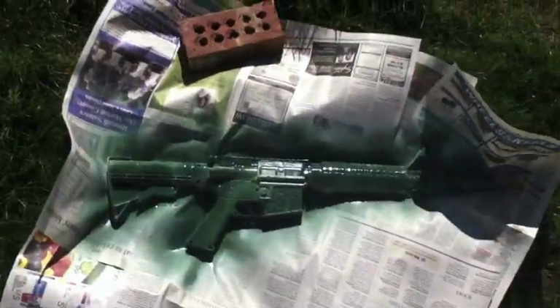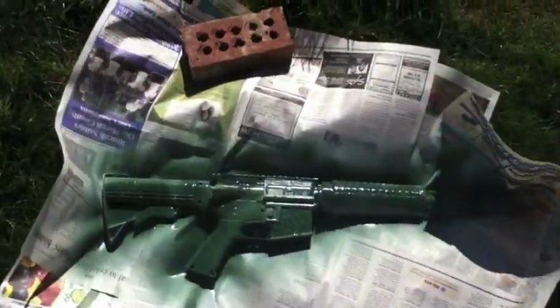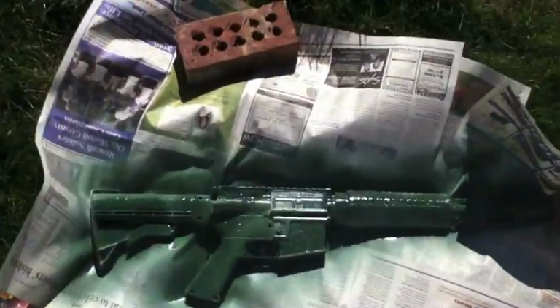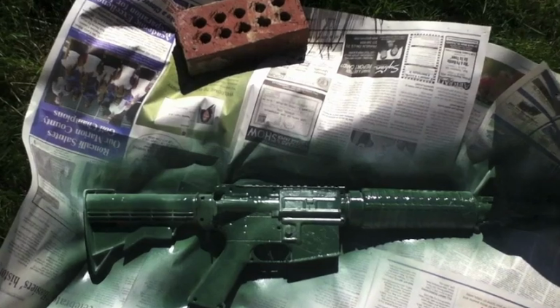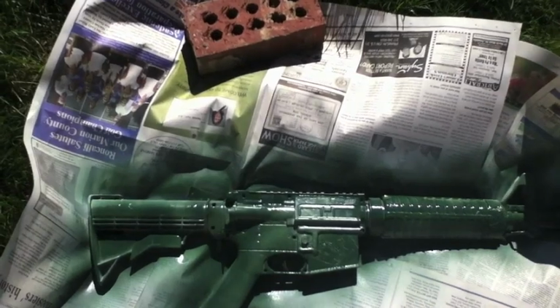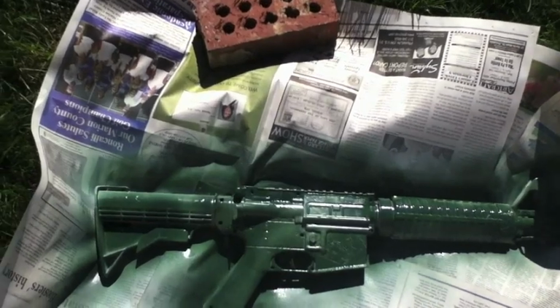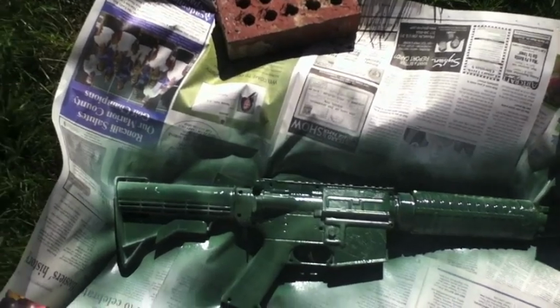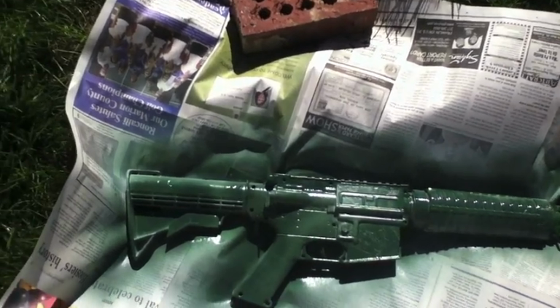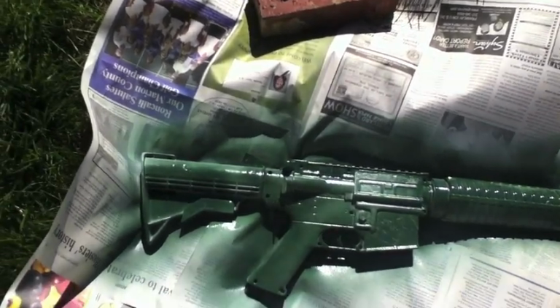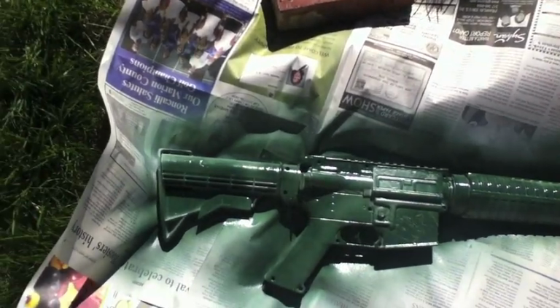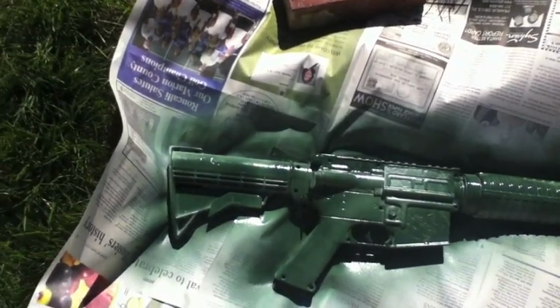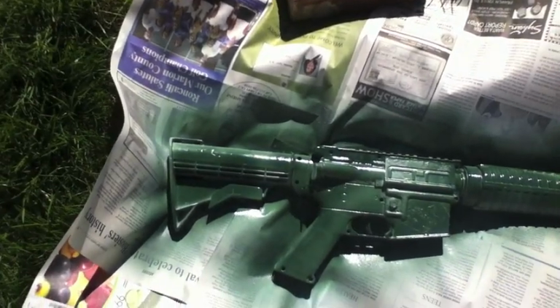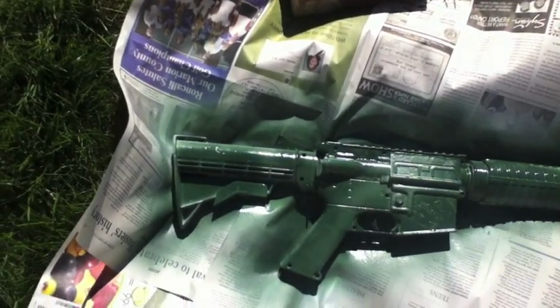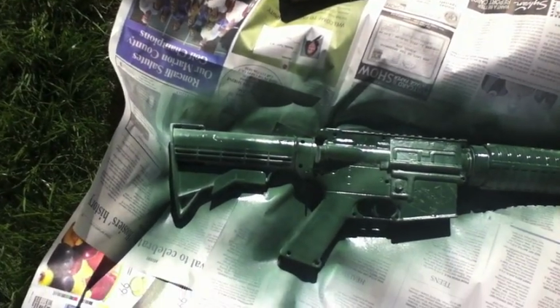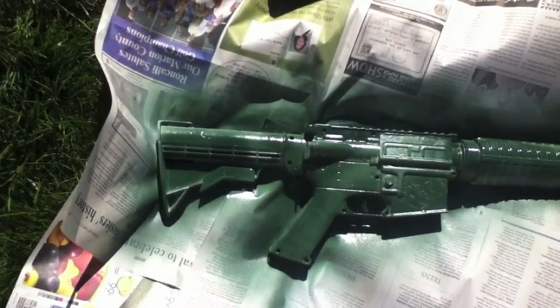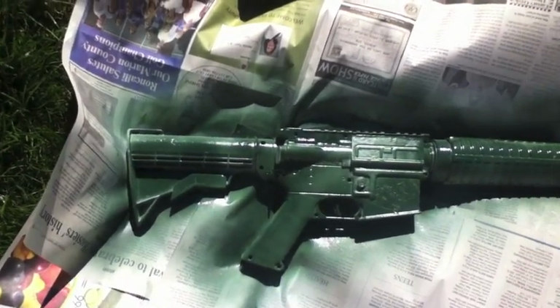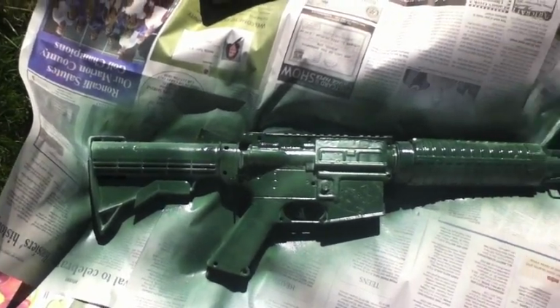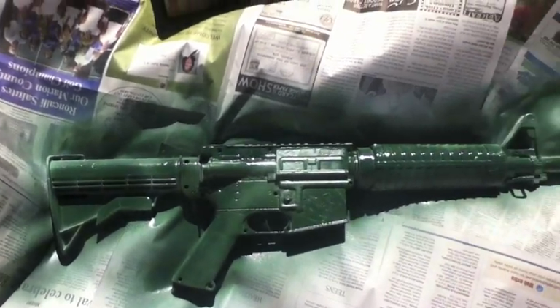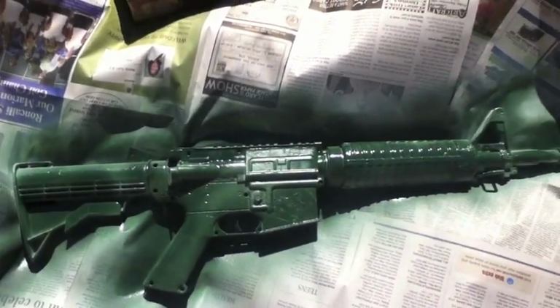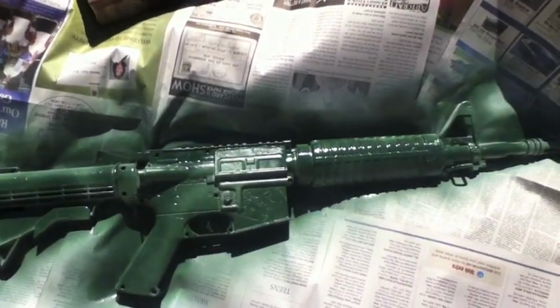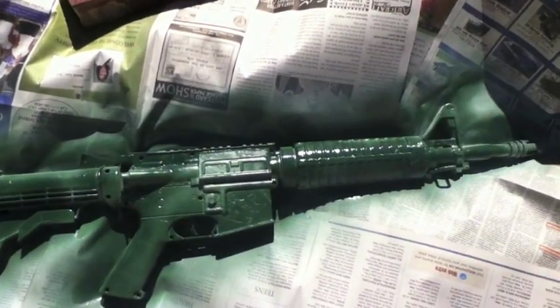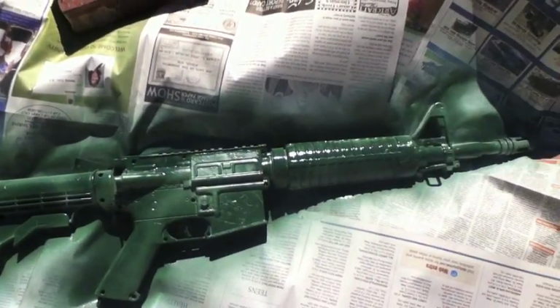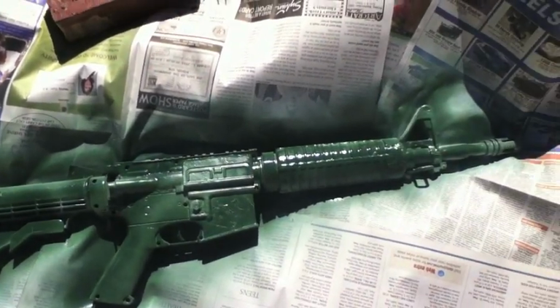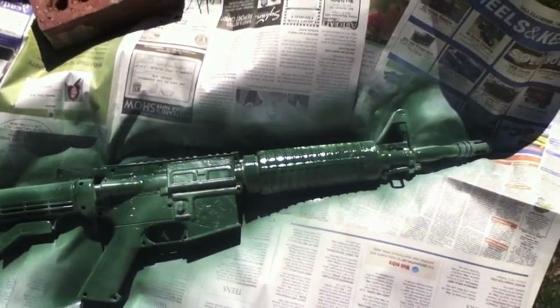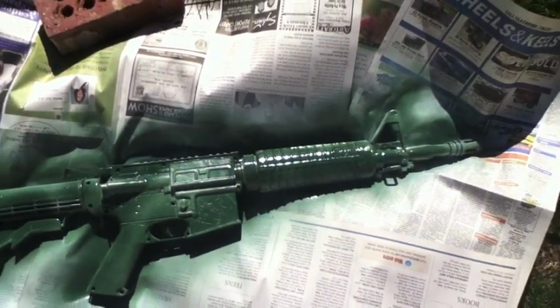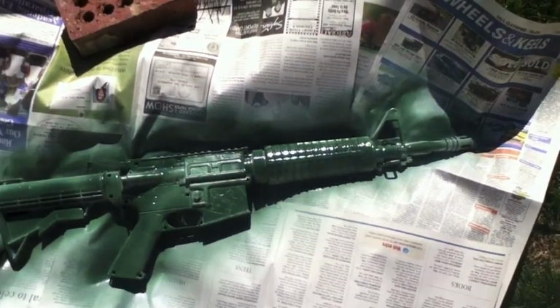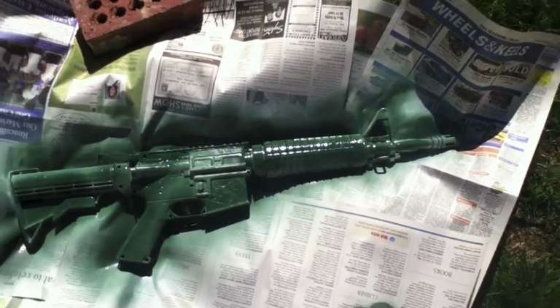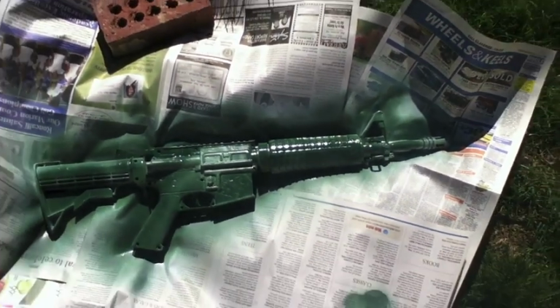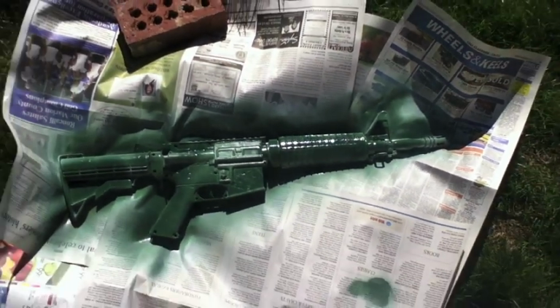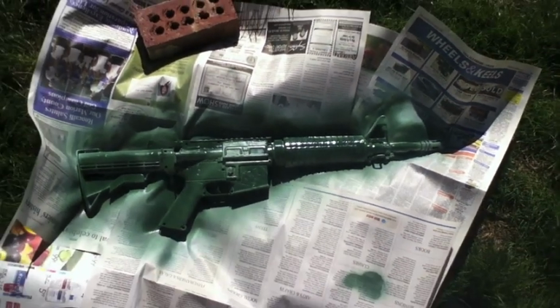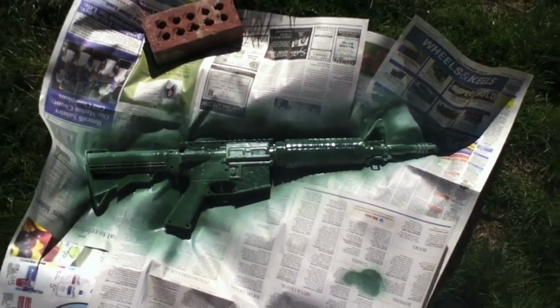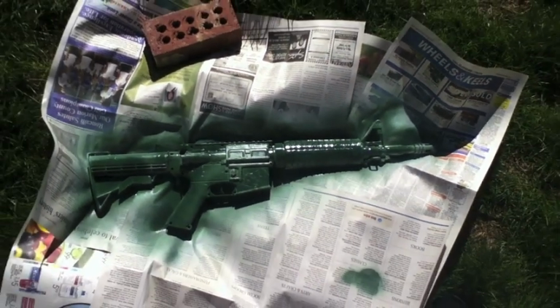So now the primary color, the green, is done. I will come back in a little bit when this is dry.